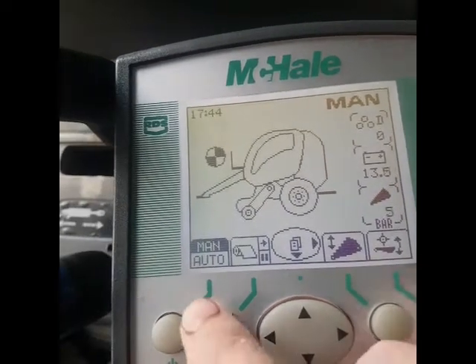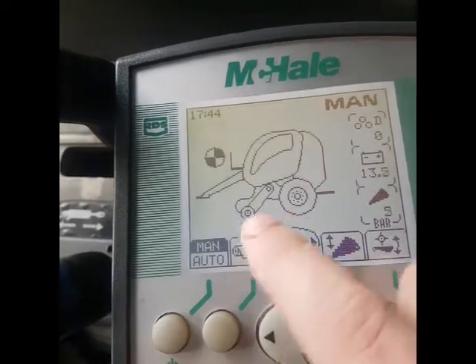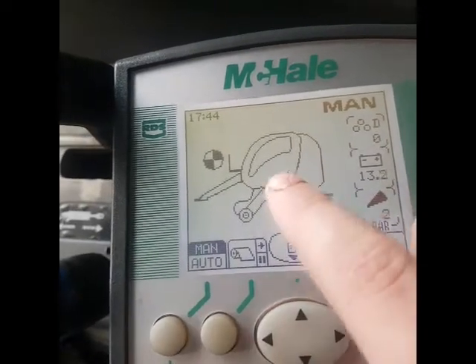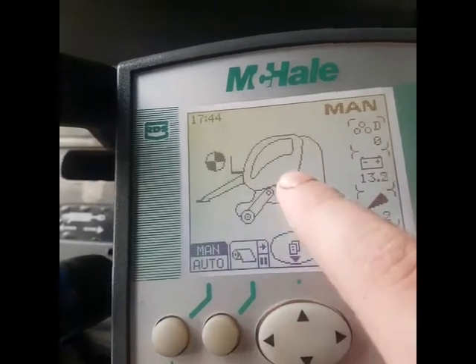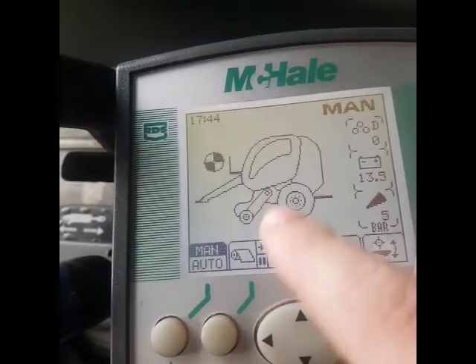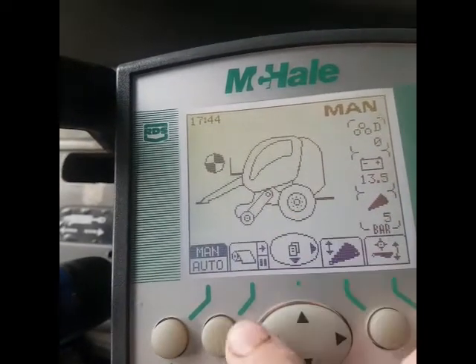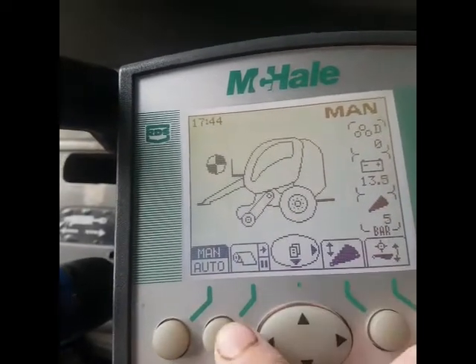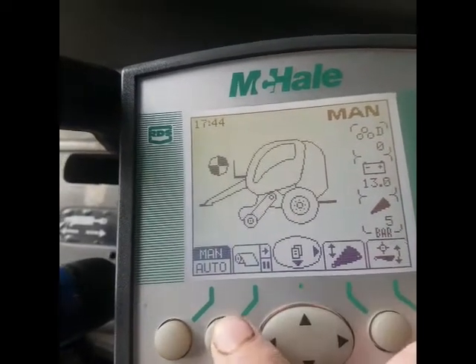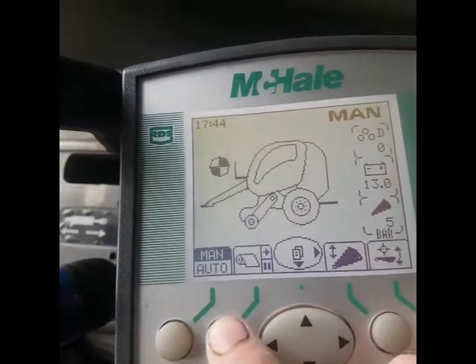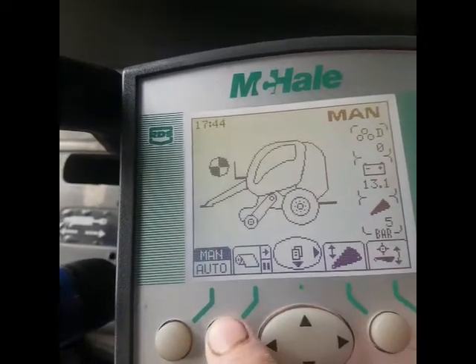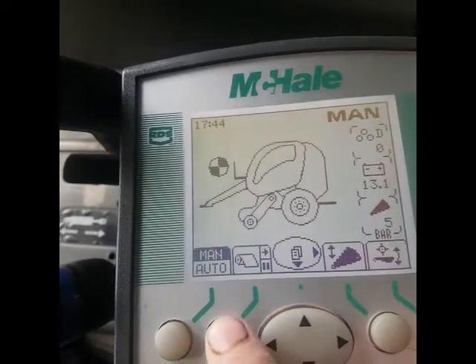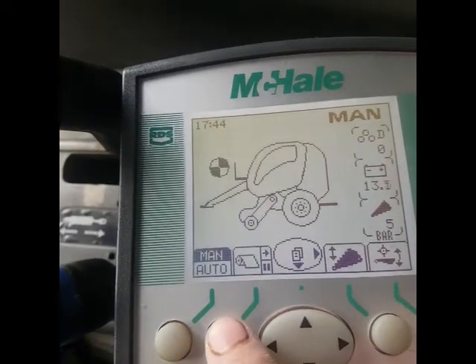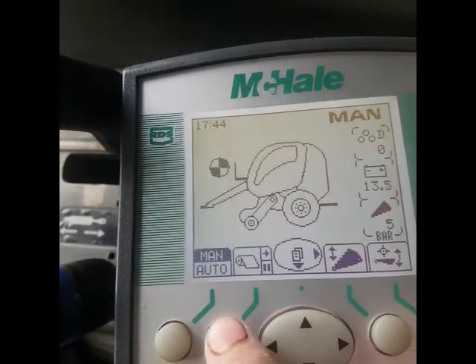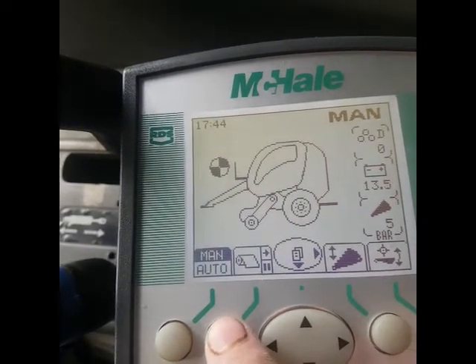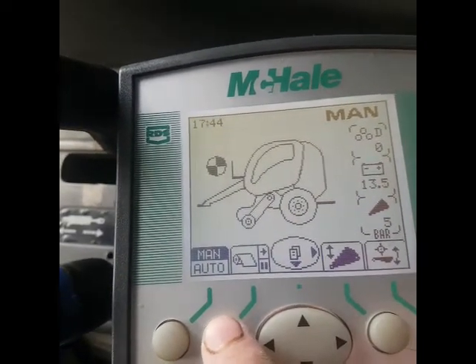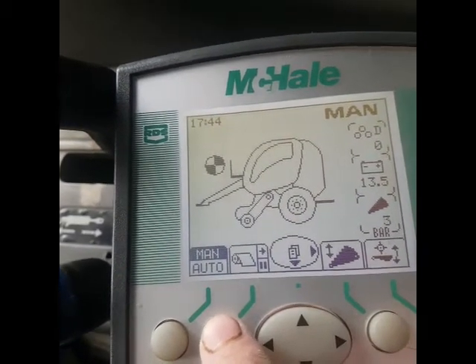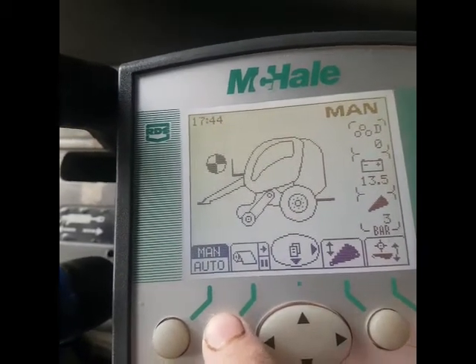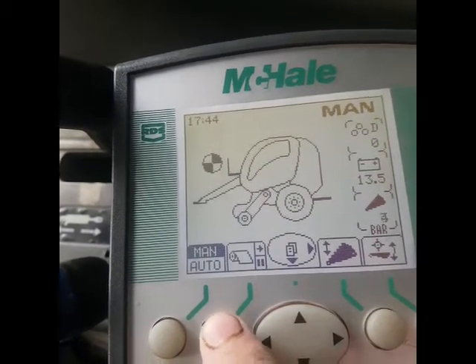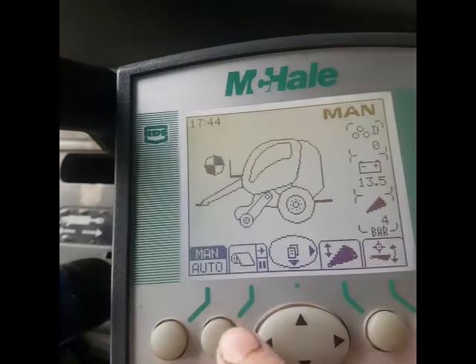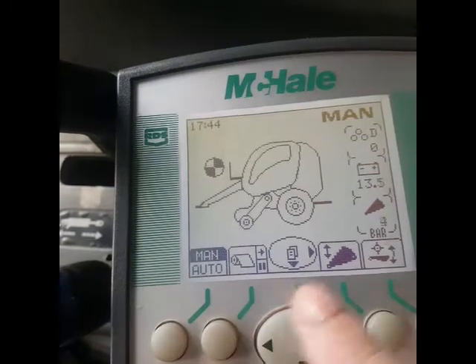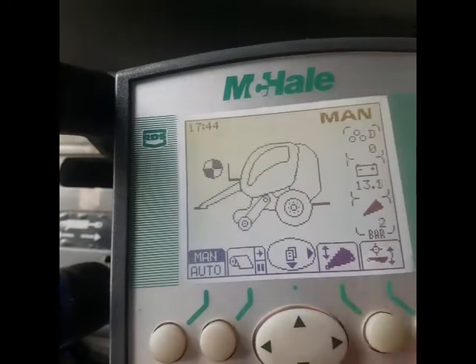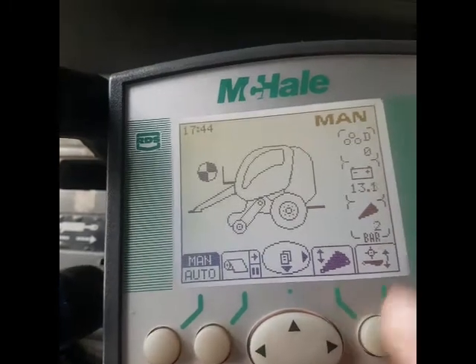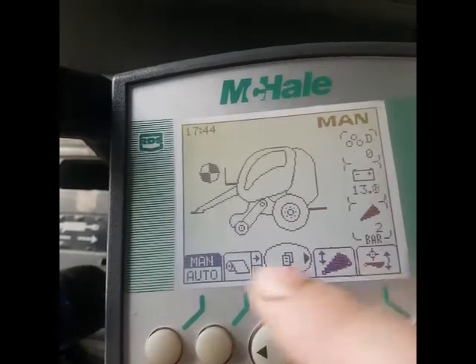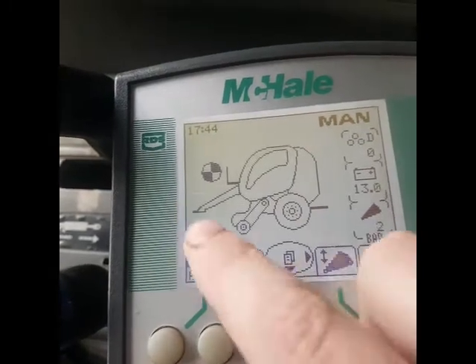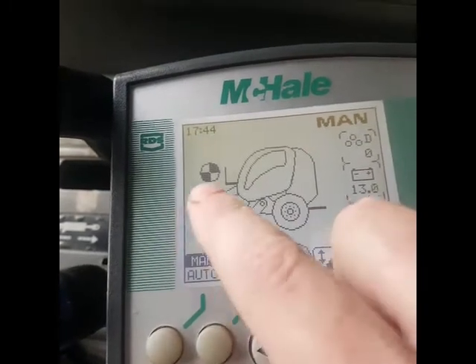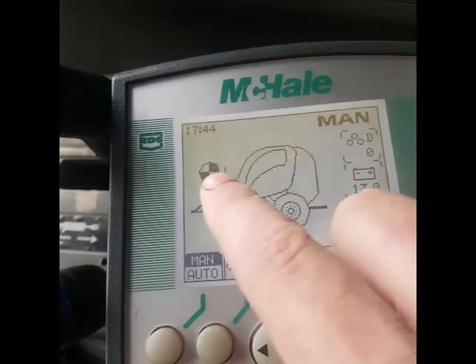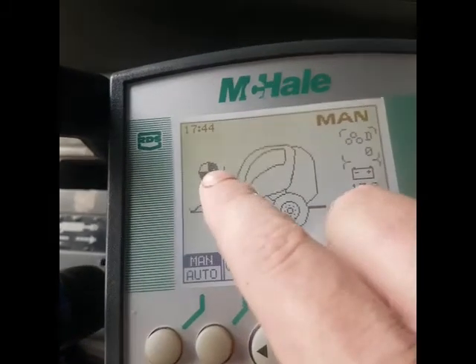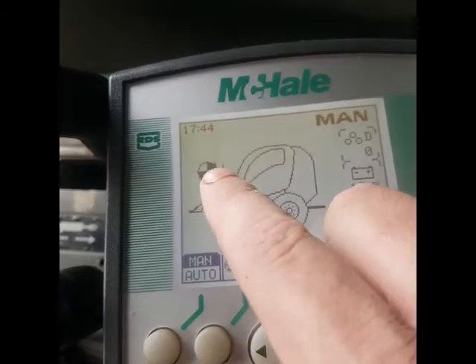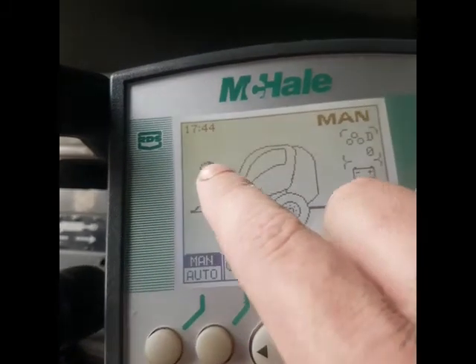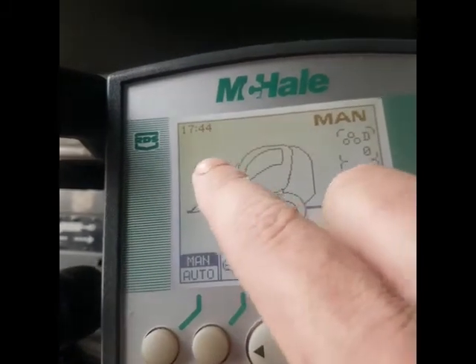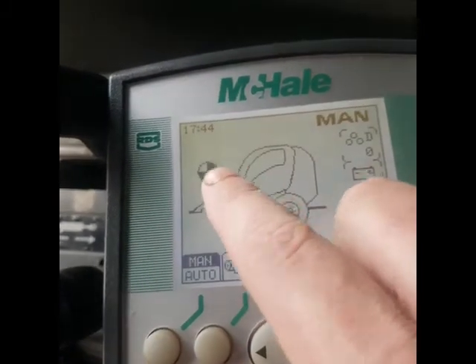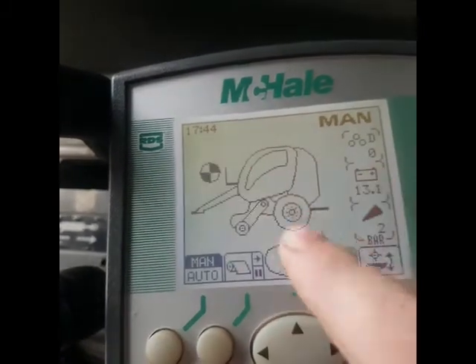In manual mode now, that's for netting — you hold that down and you watch it, and this turns round and round.